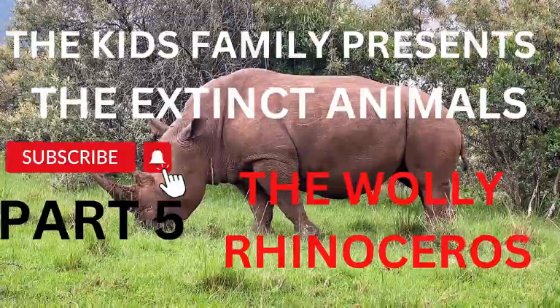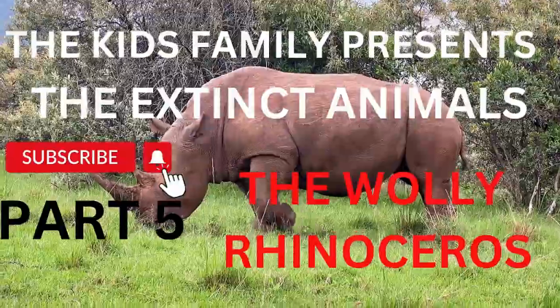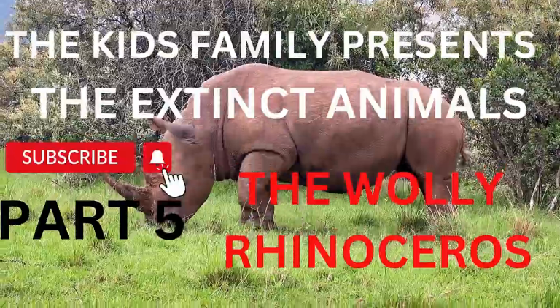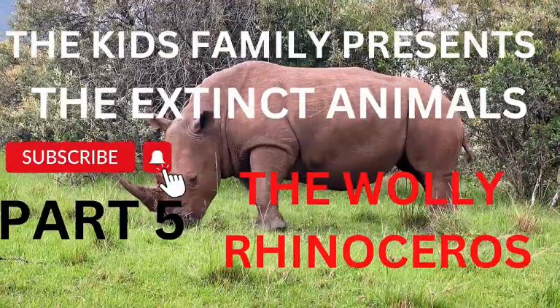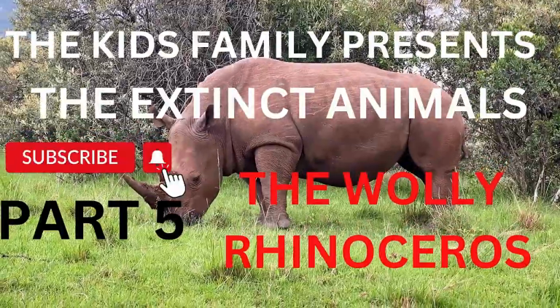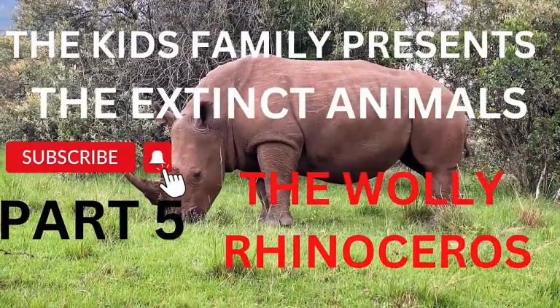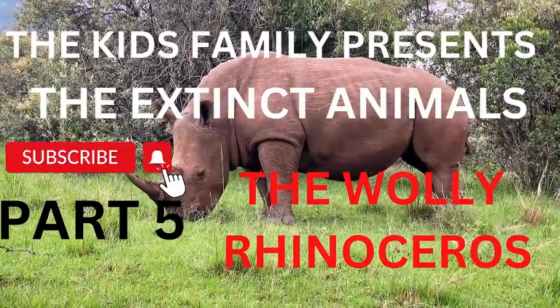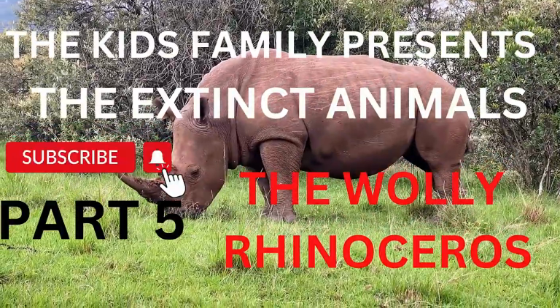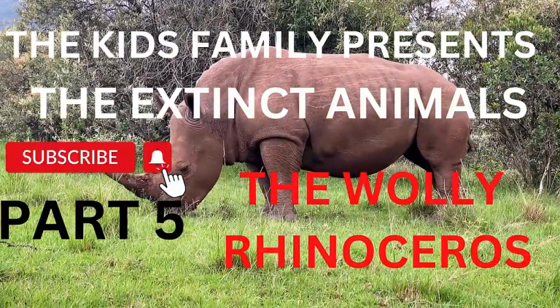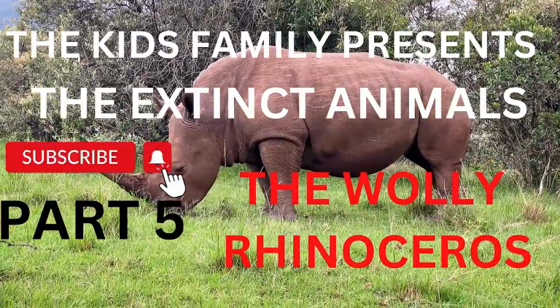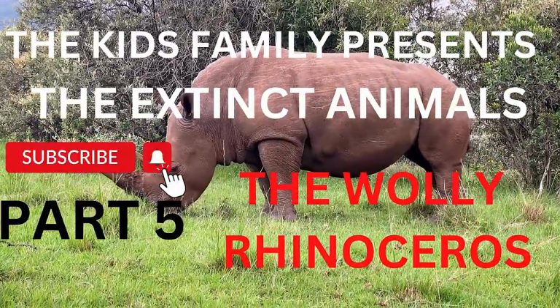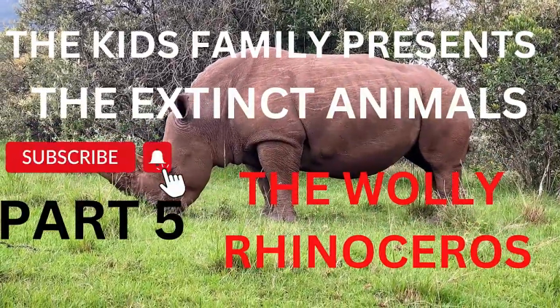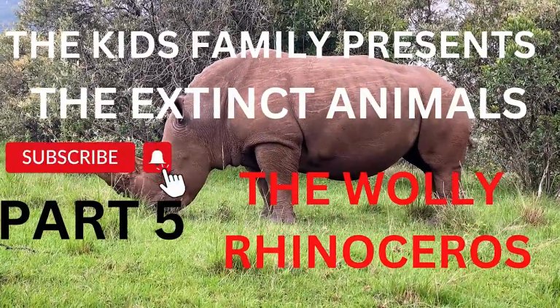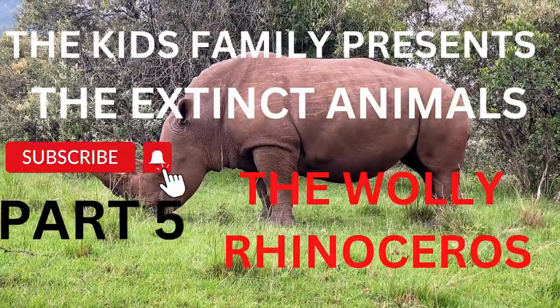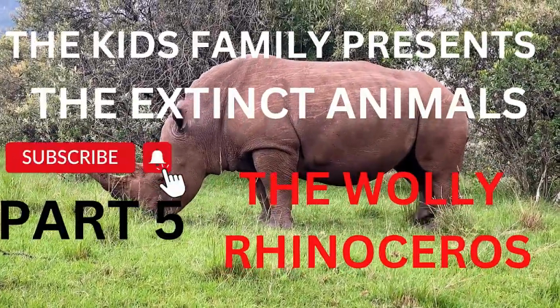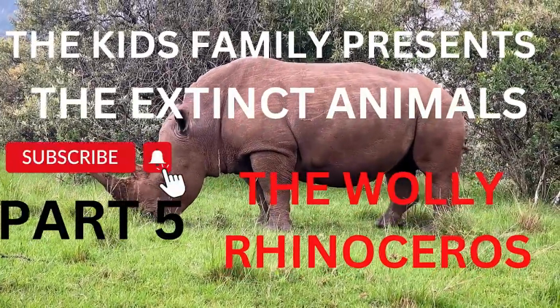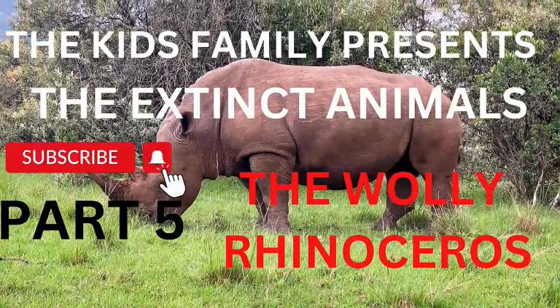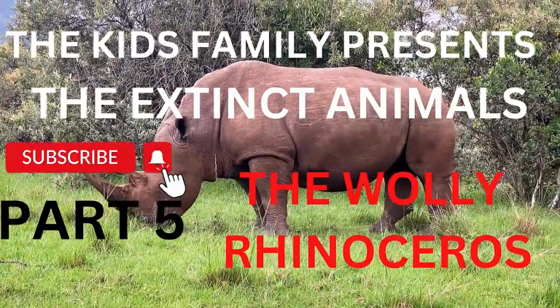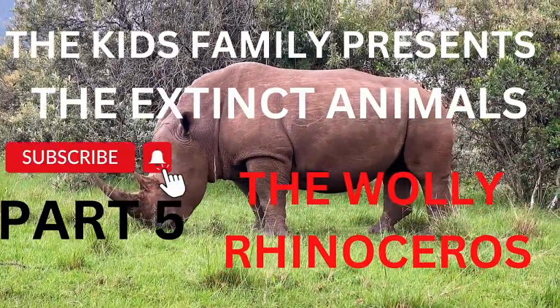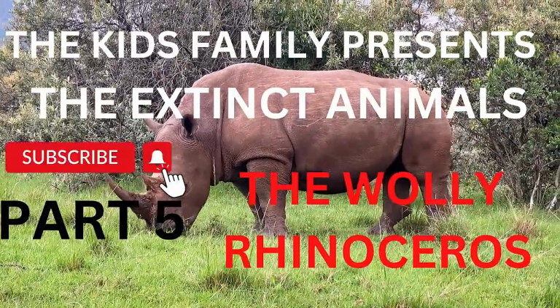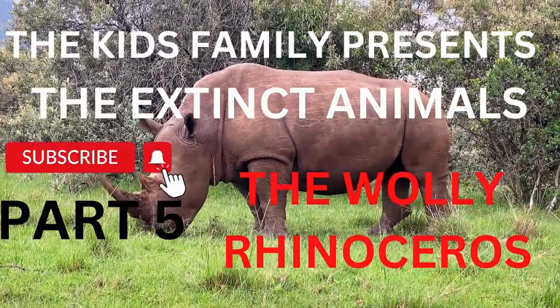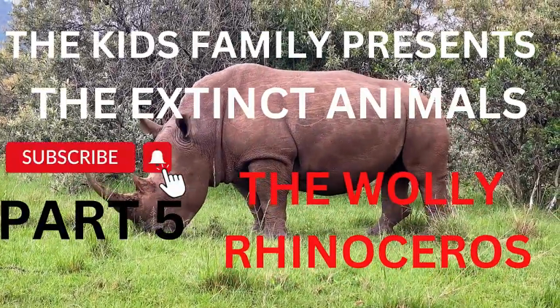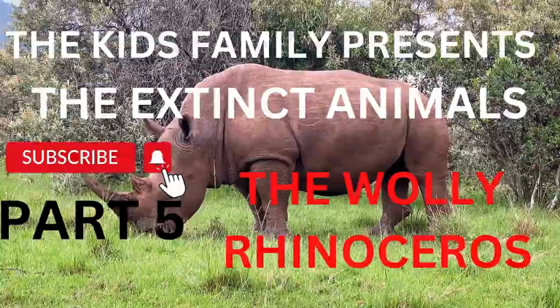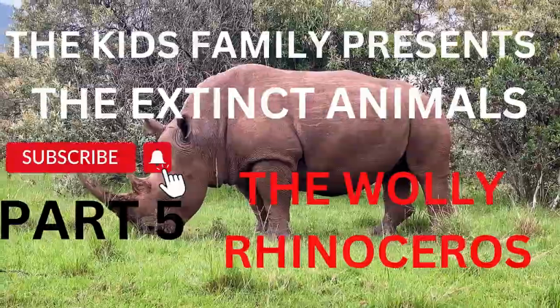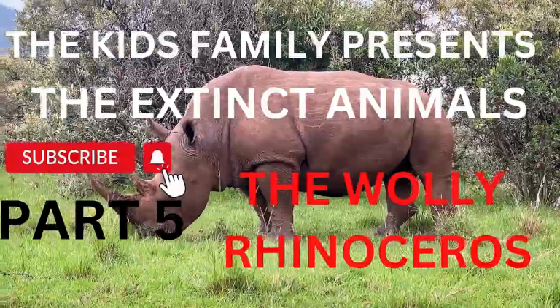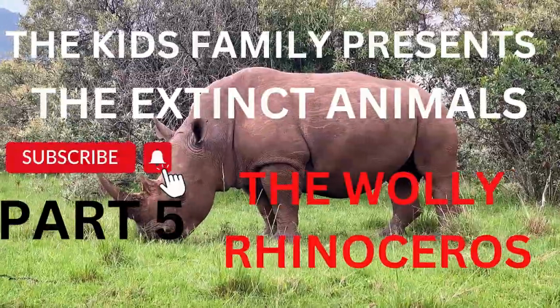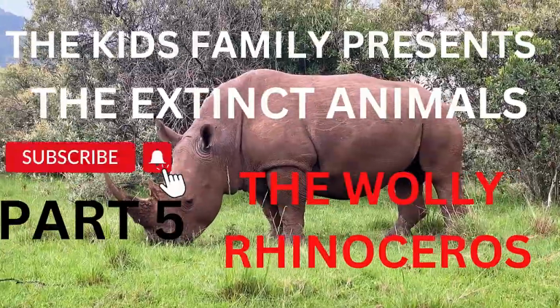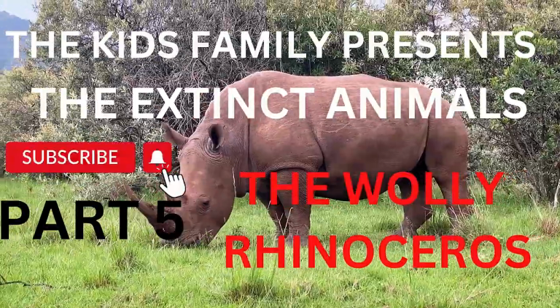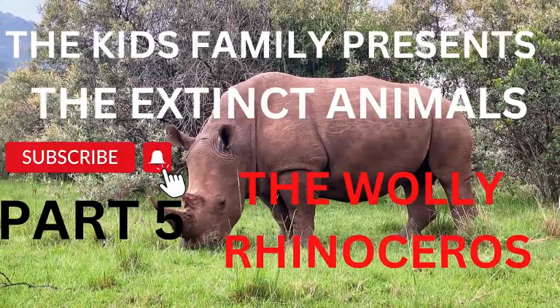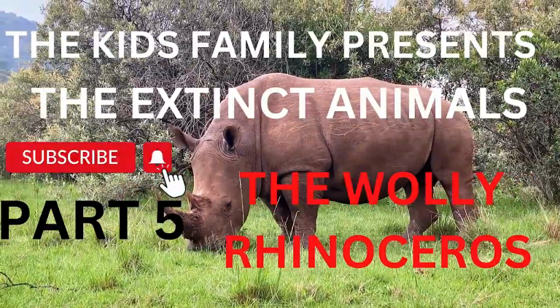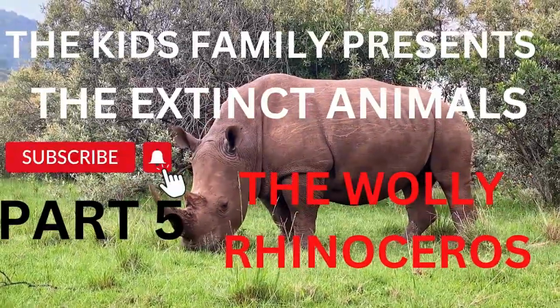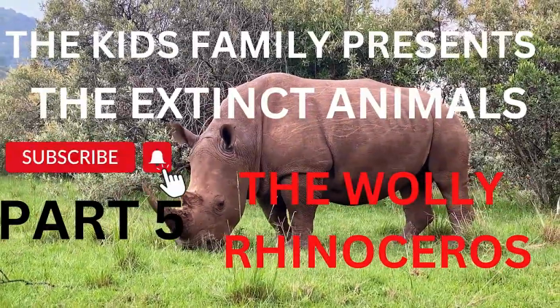The Kids' Family presents the extinct animals. Part 5: The Woolly Rhinoceros.